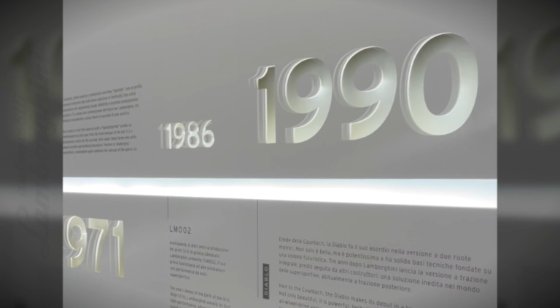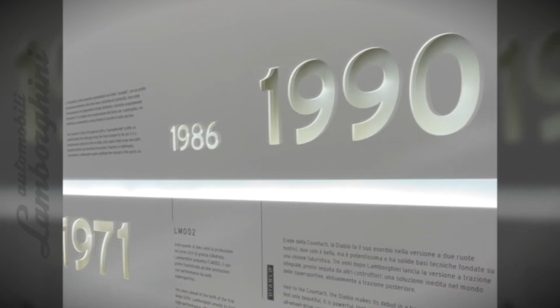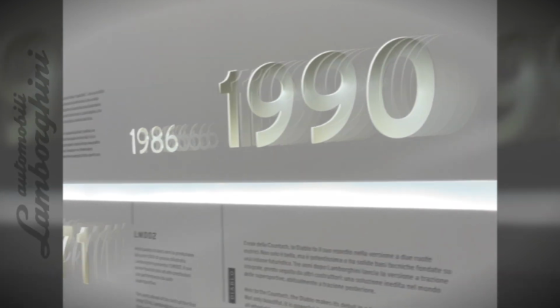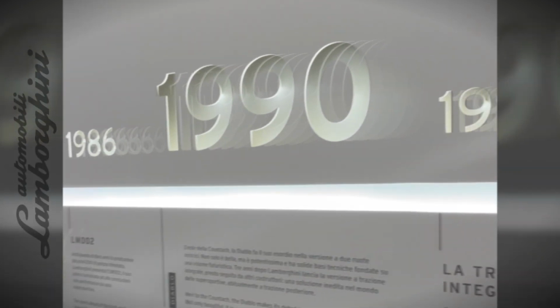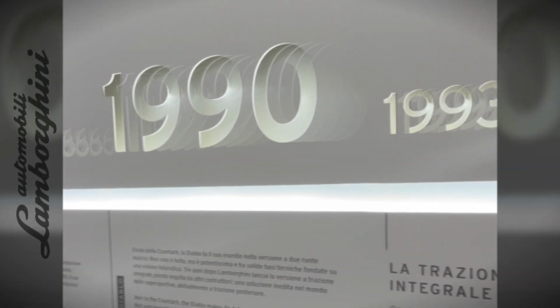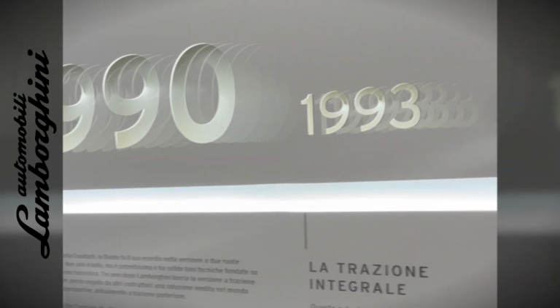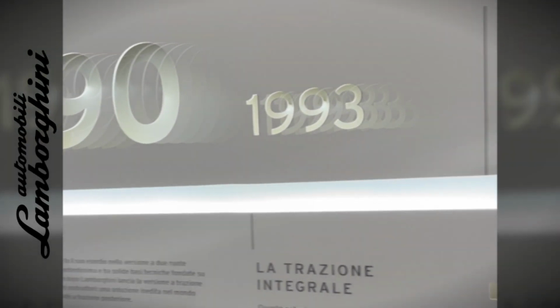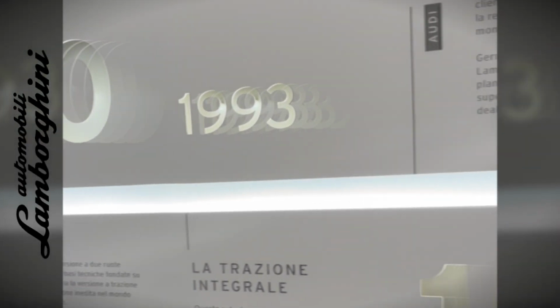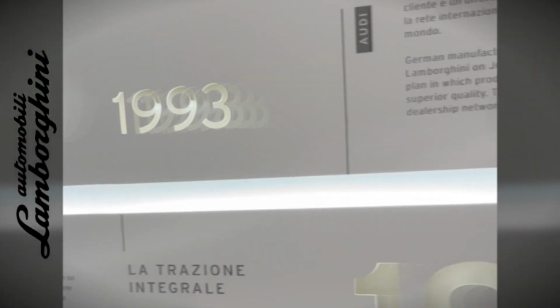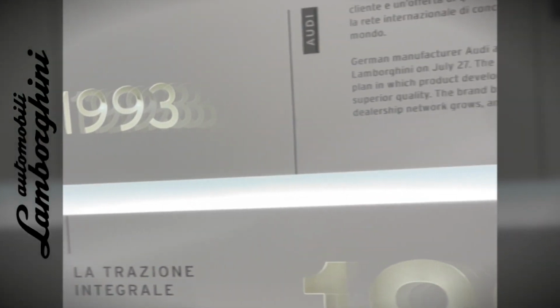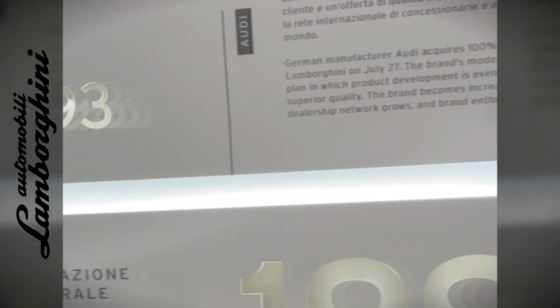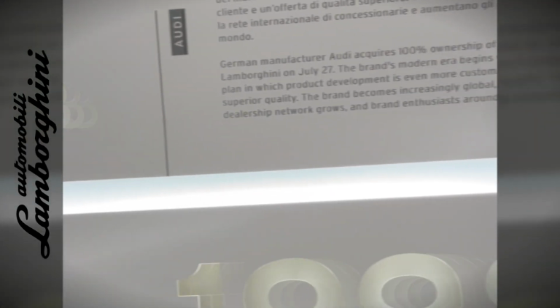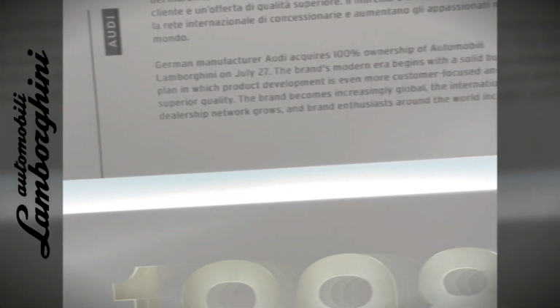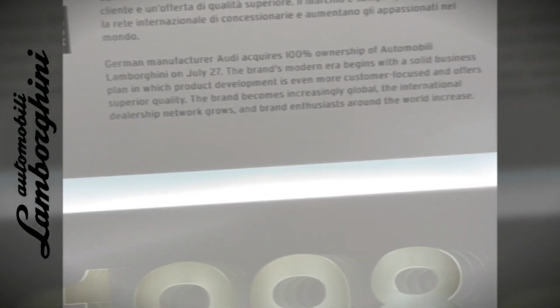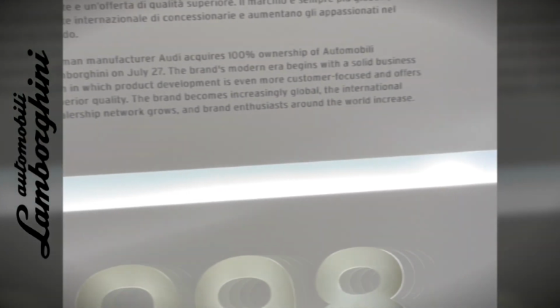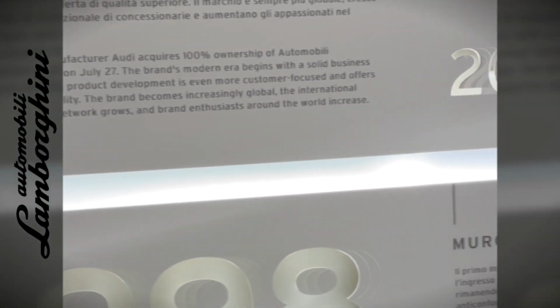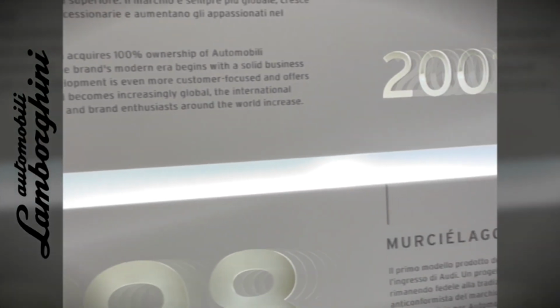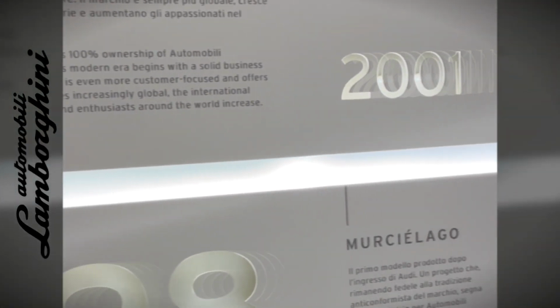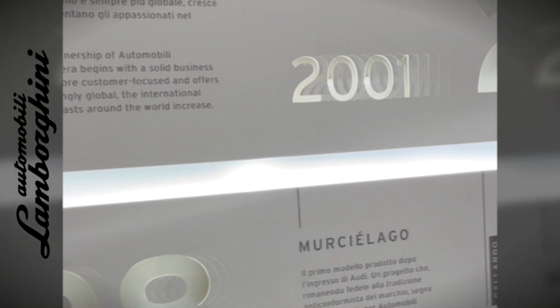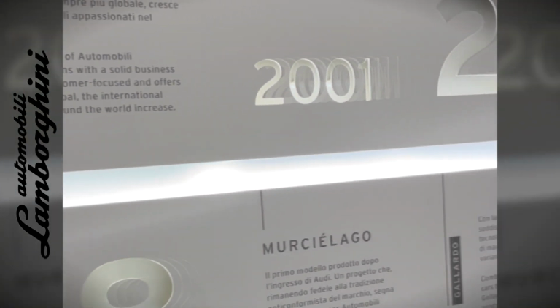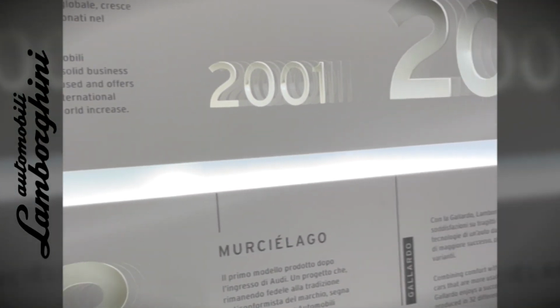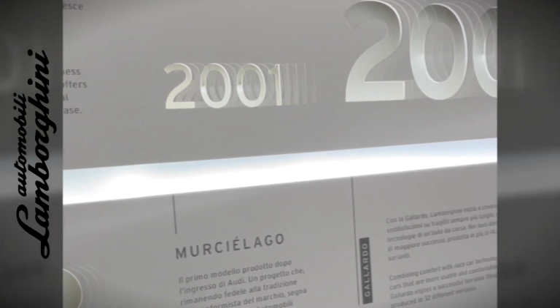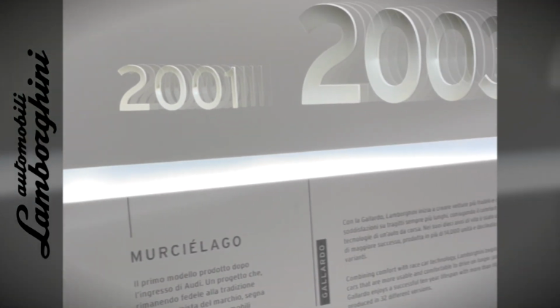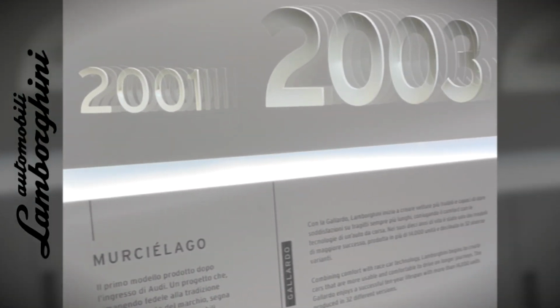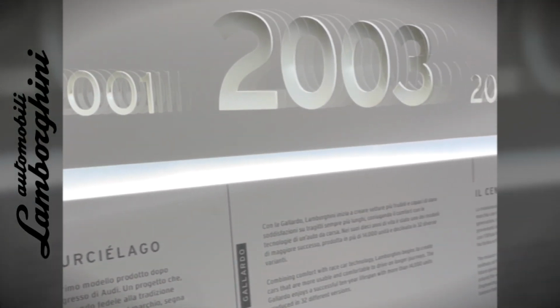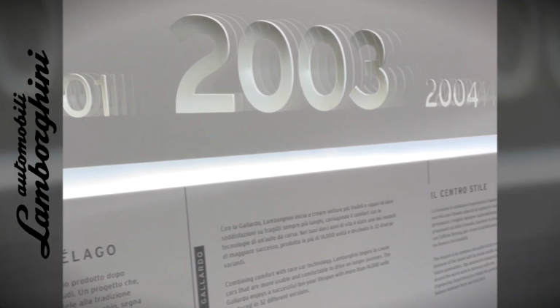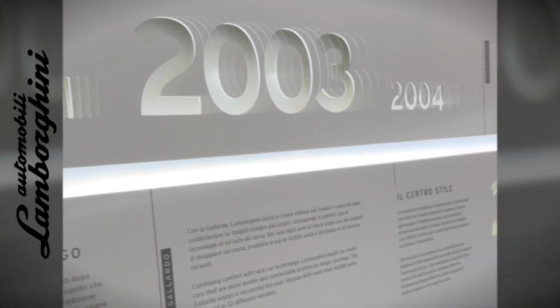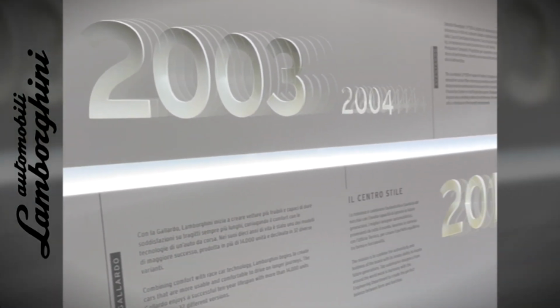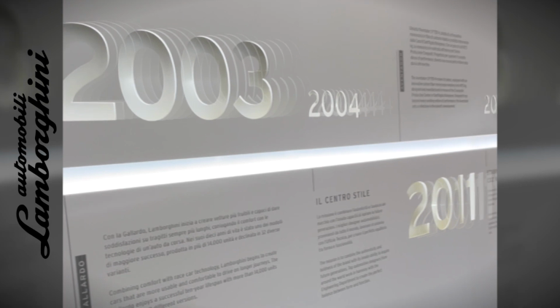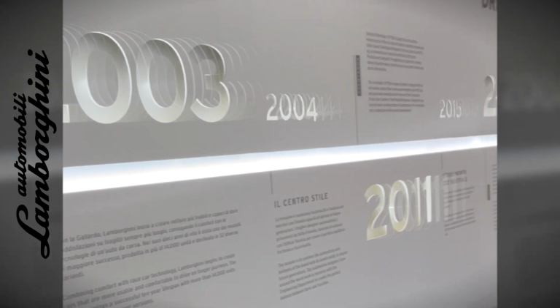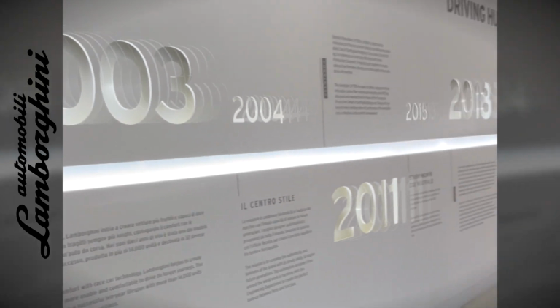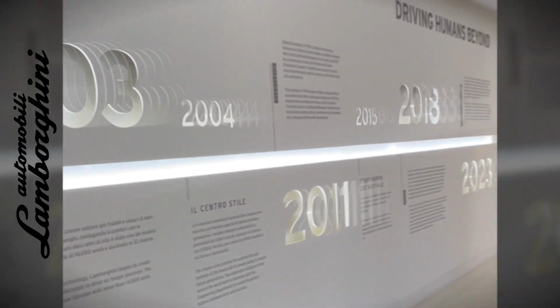Welcome to my channel. Explore with me the iconic history of Lamborghini's supercars.